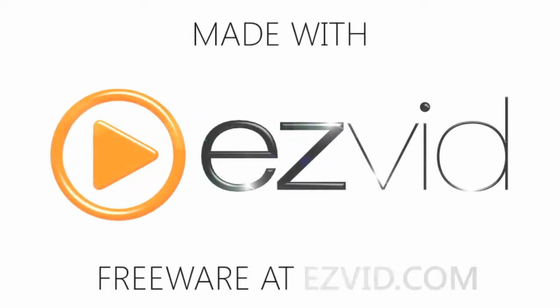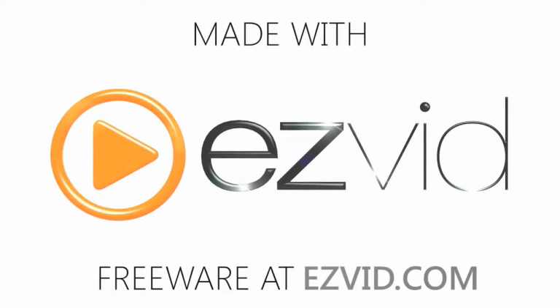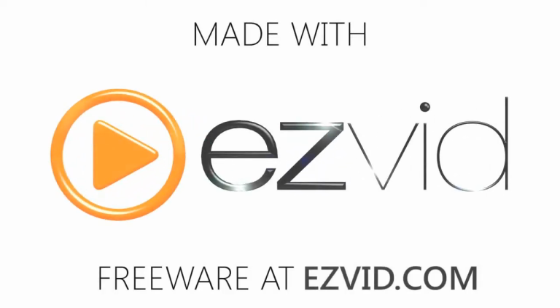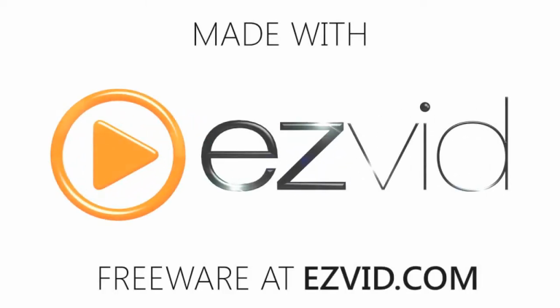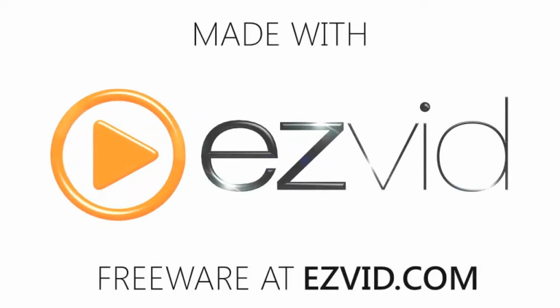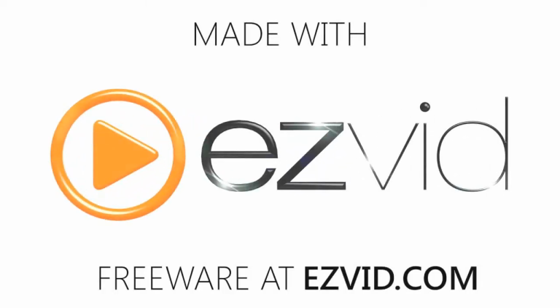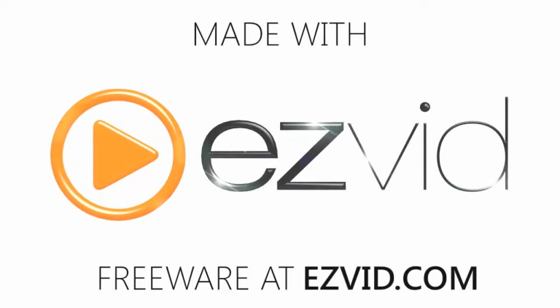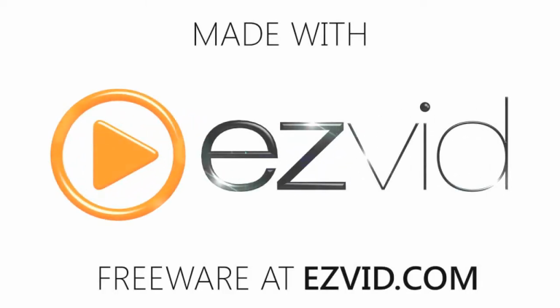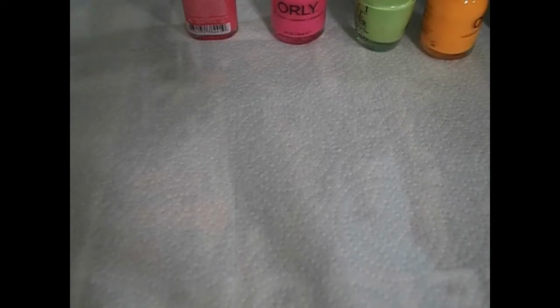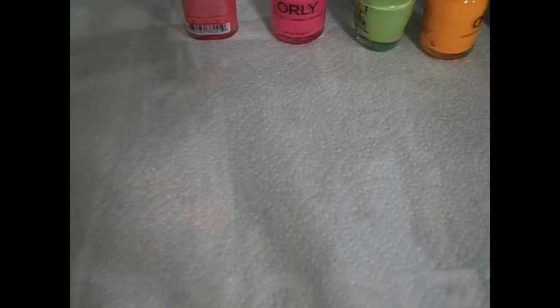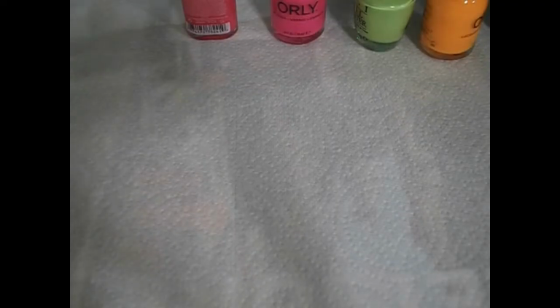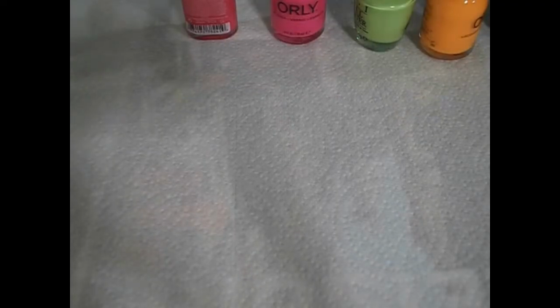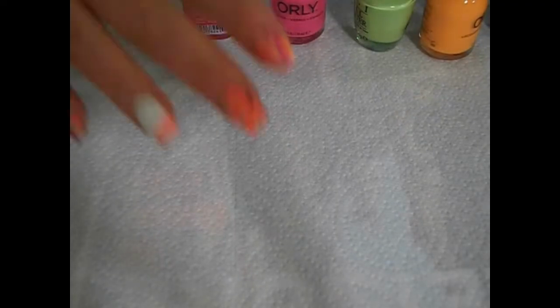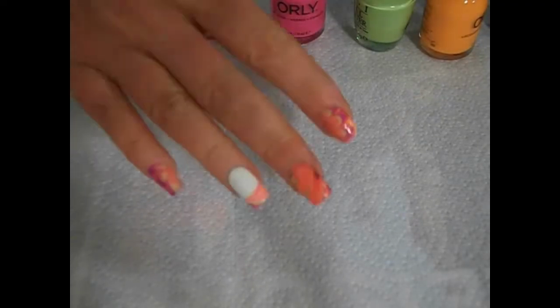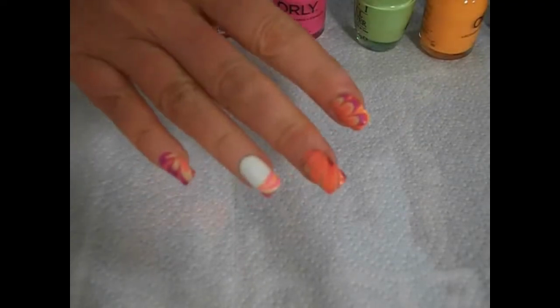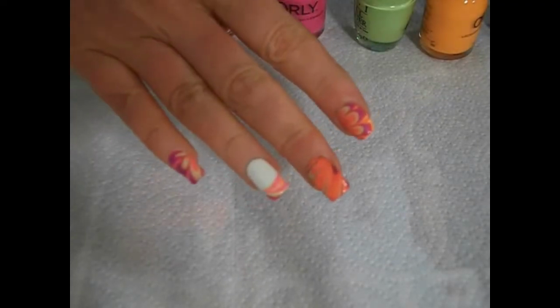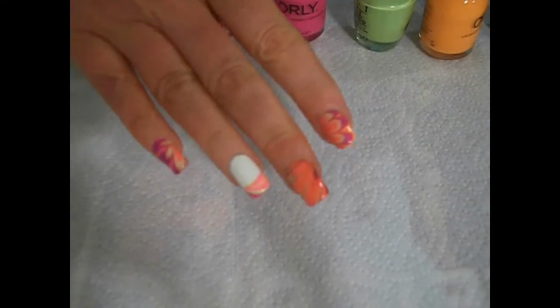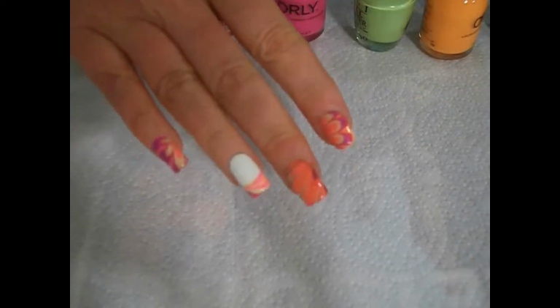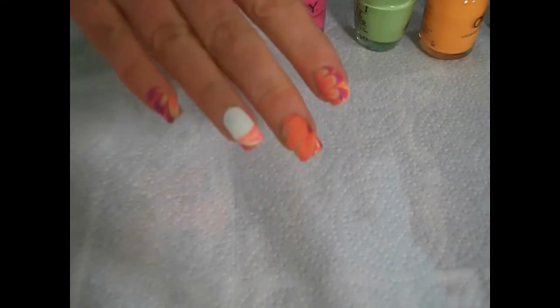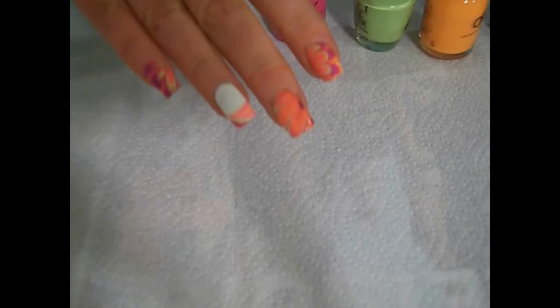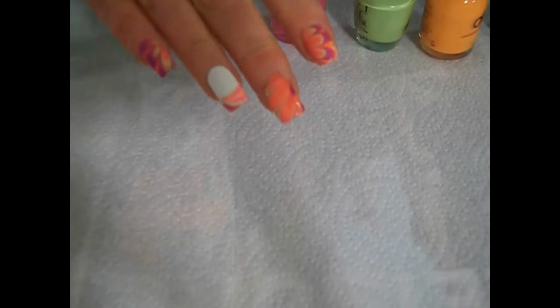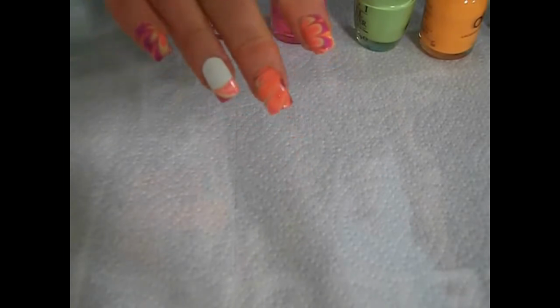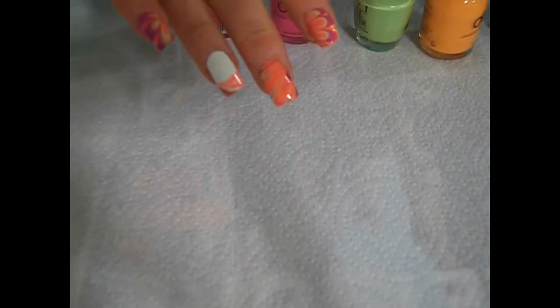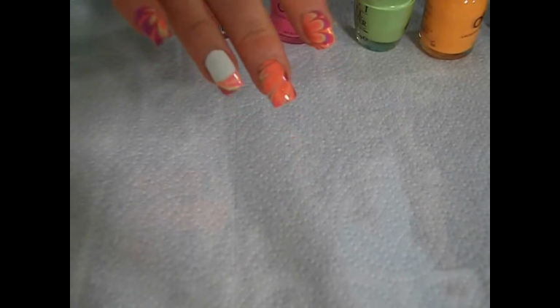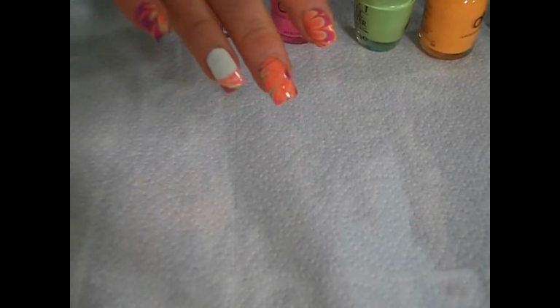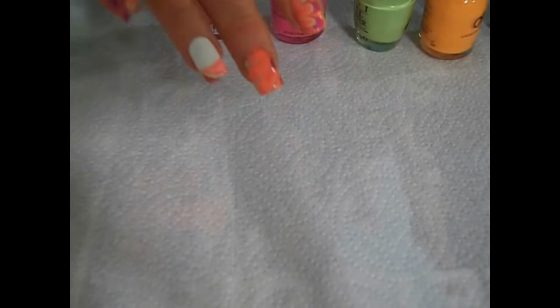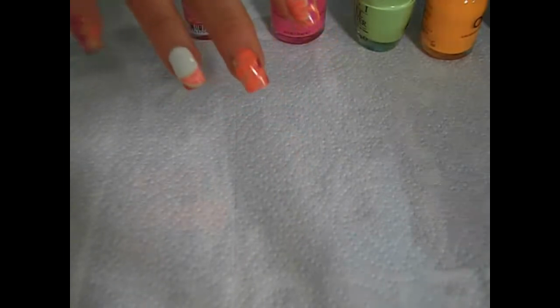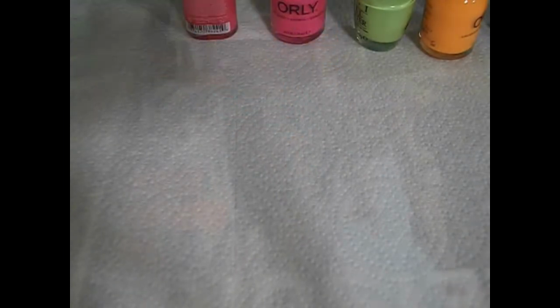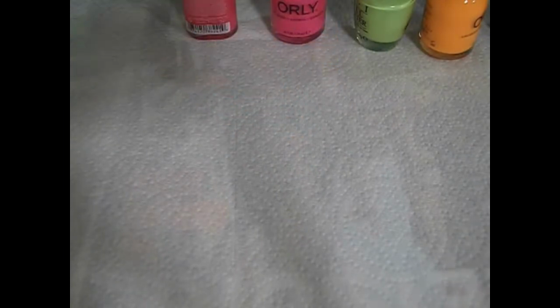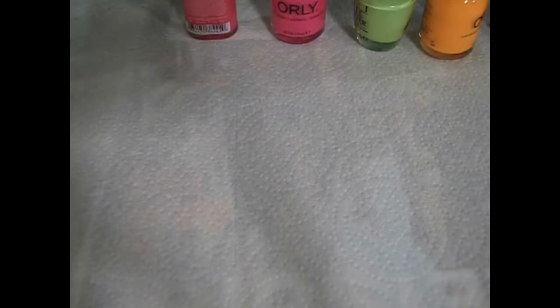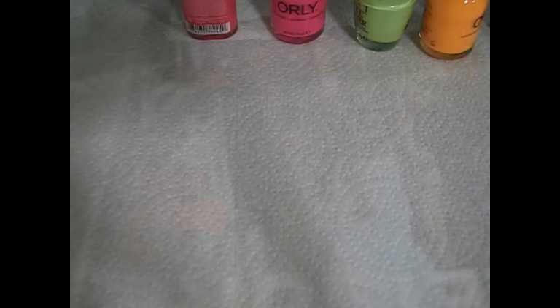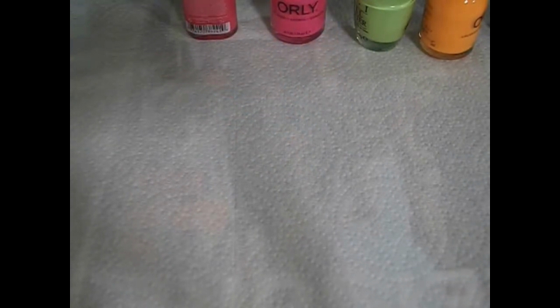Hi ladies, welcome to my Hot Summer Water Marble with Water Marble Tip Accent Nail.